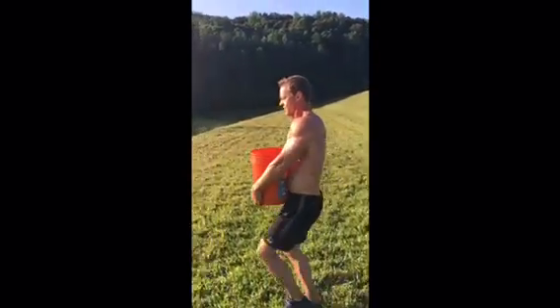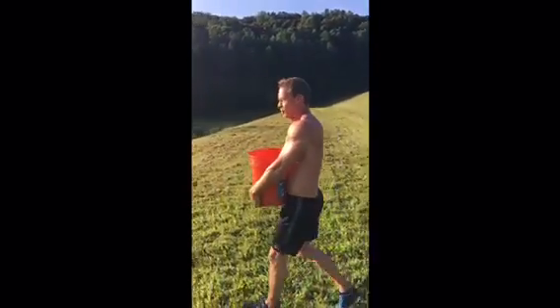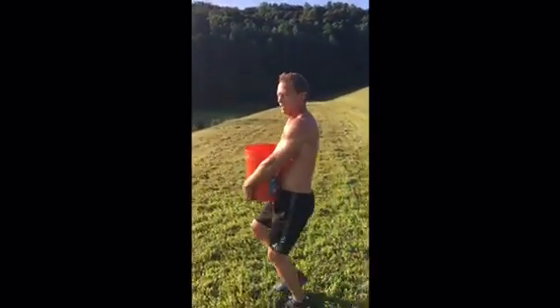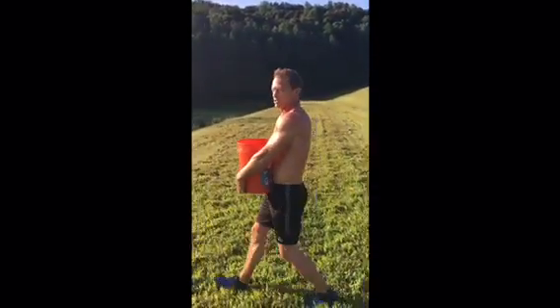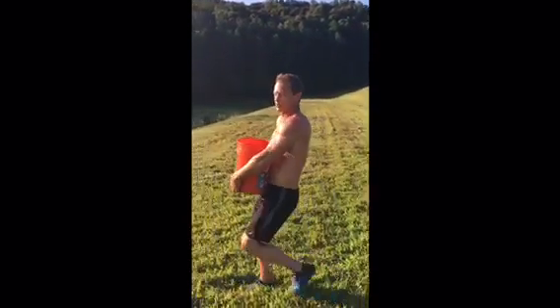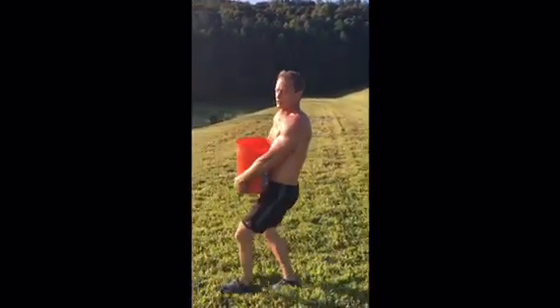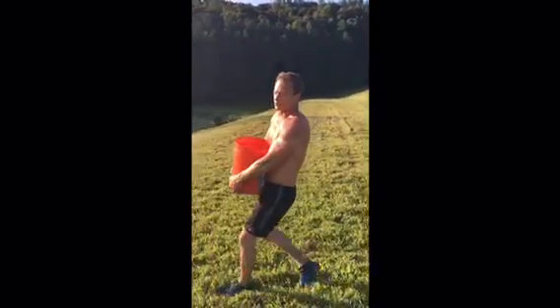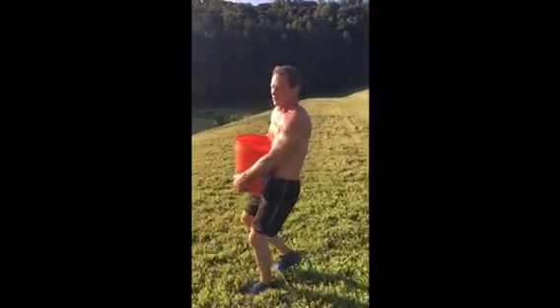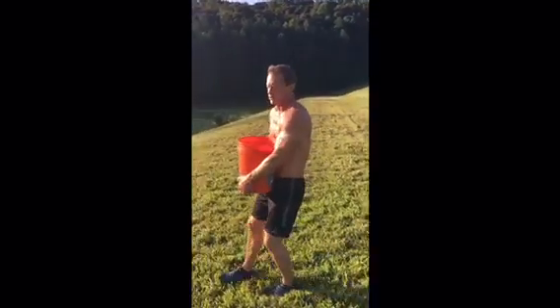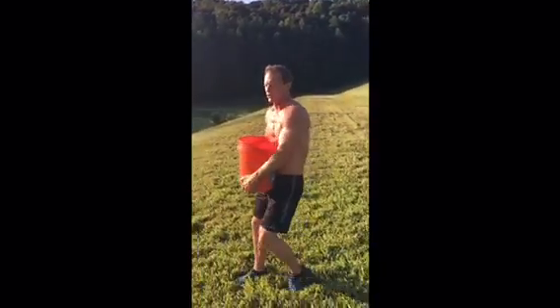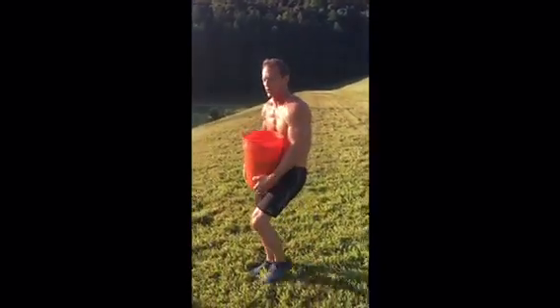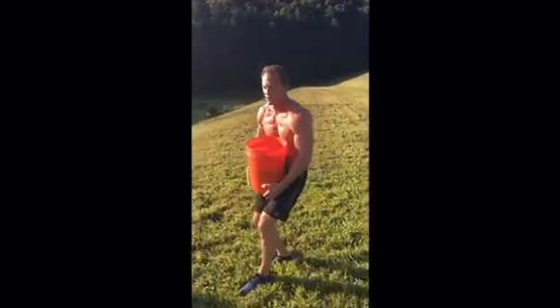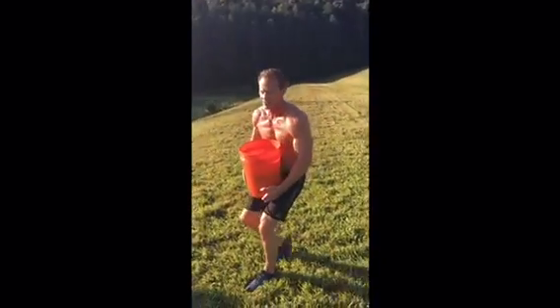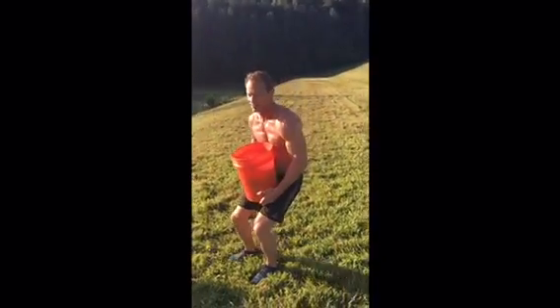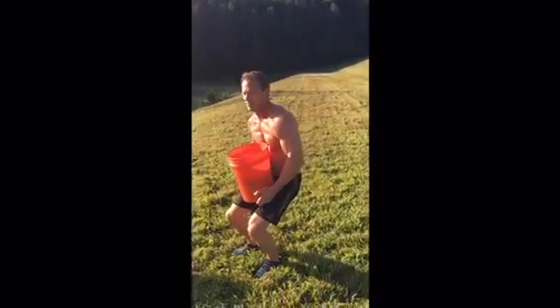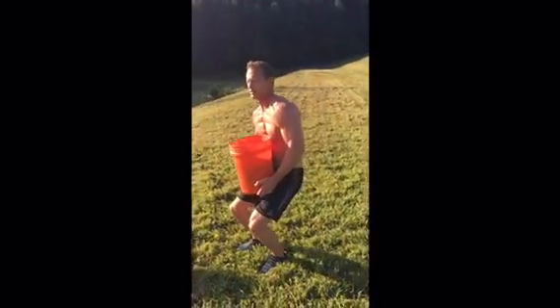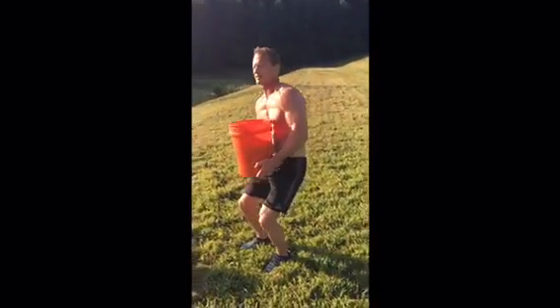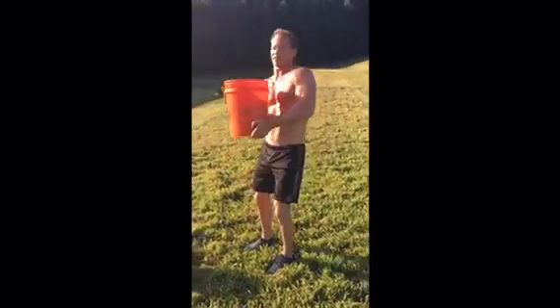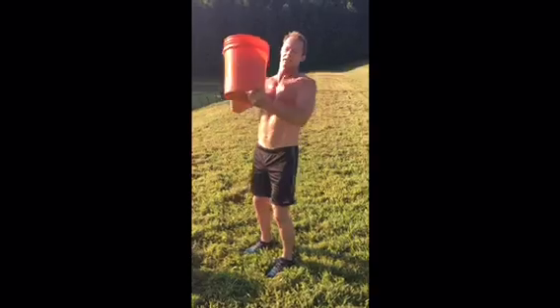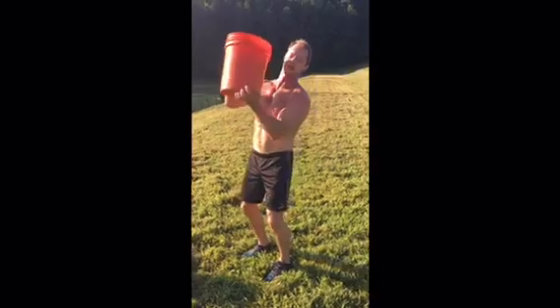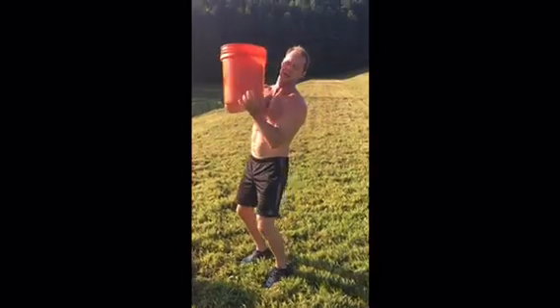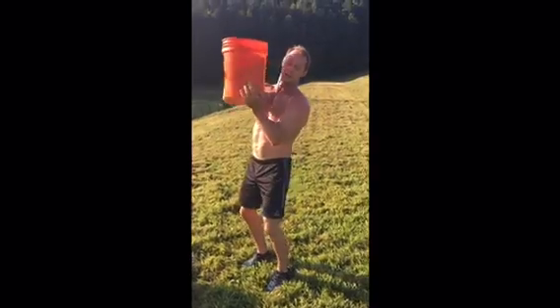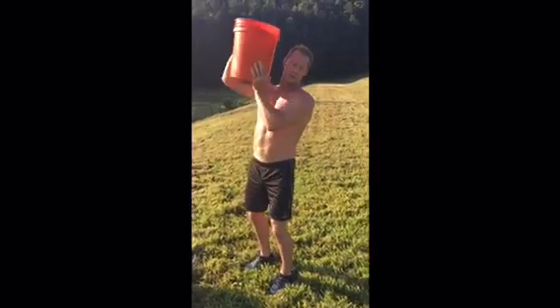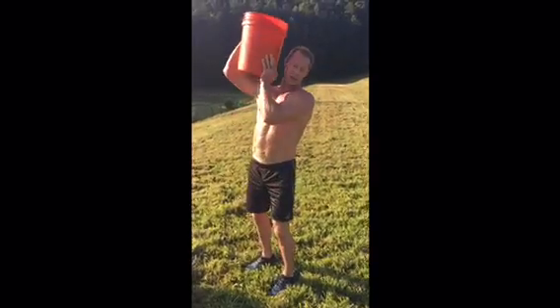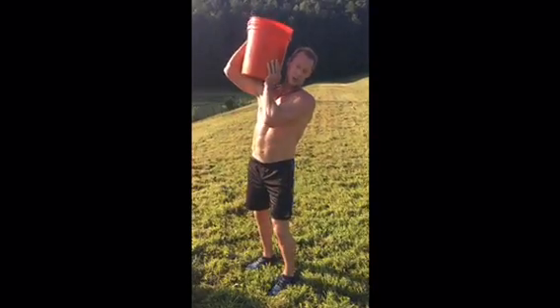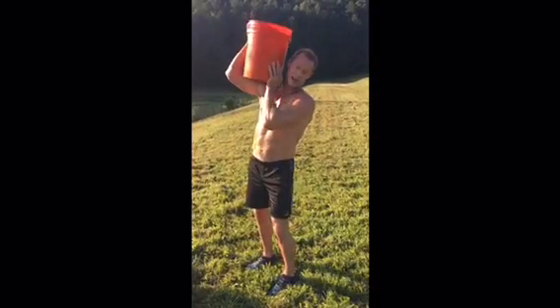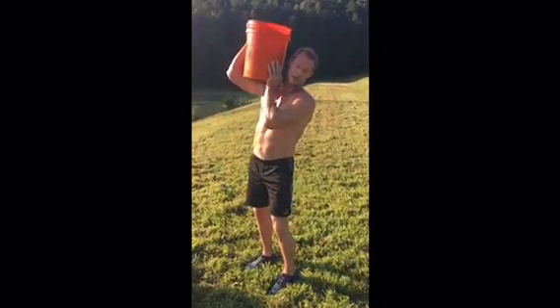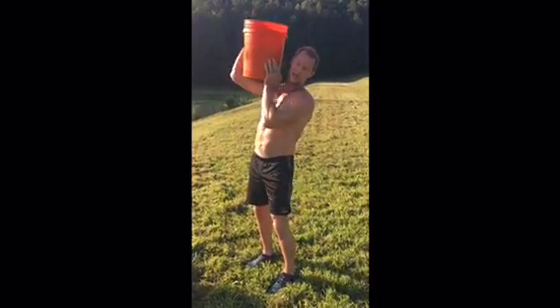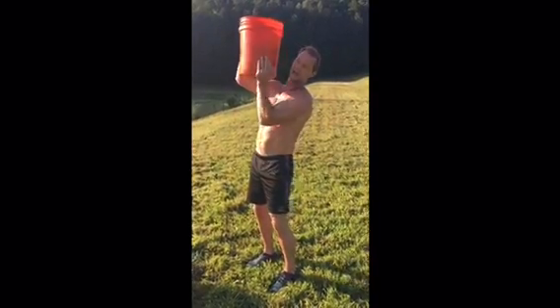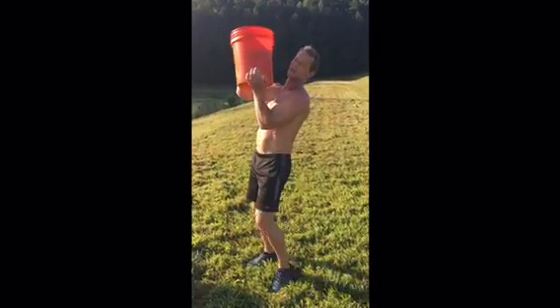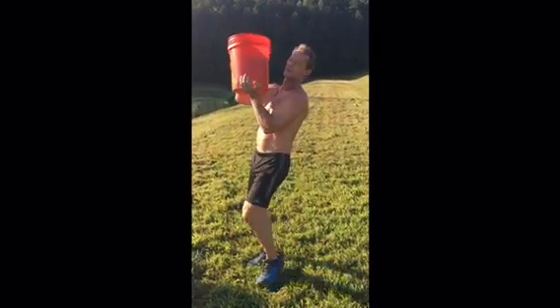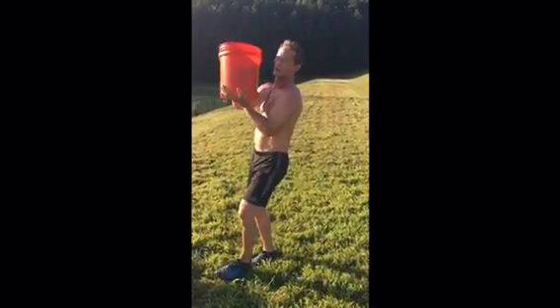They won't let you put it on your shoulder like this until you put it down, so you've got to carry it in front of you.